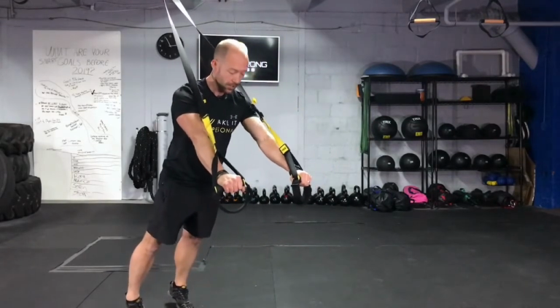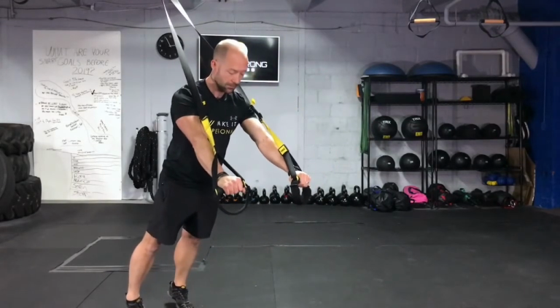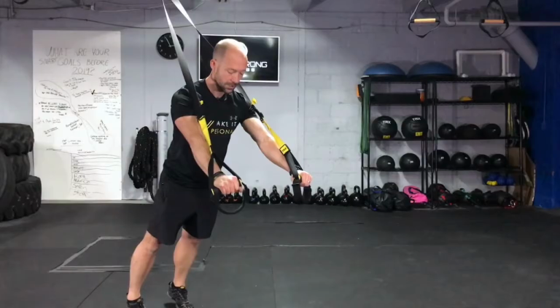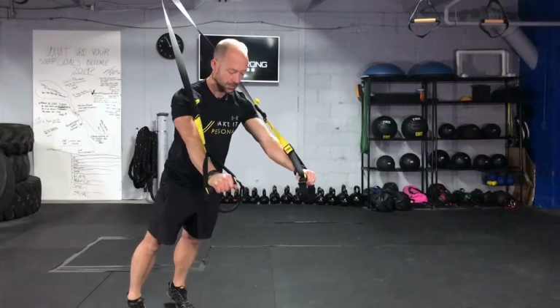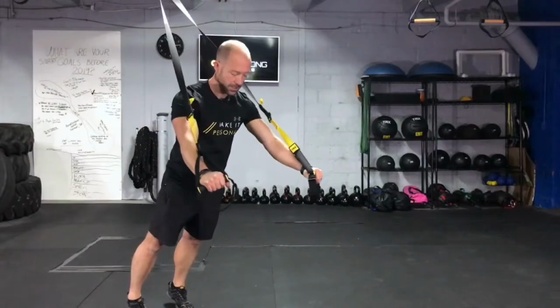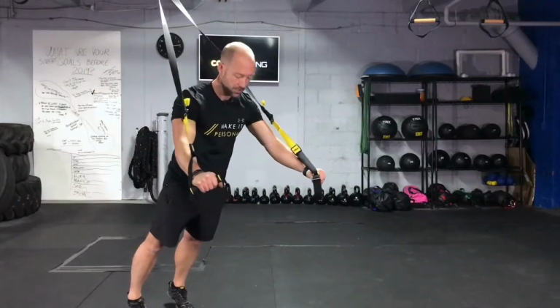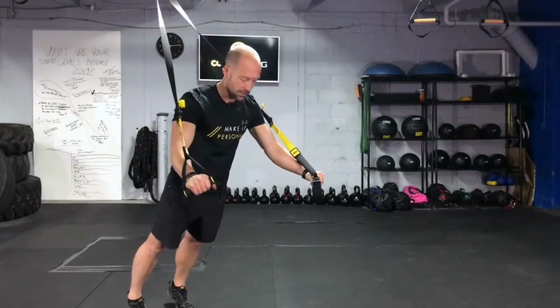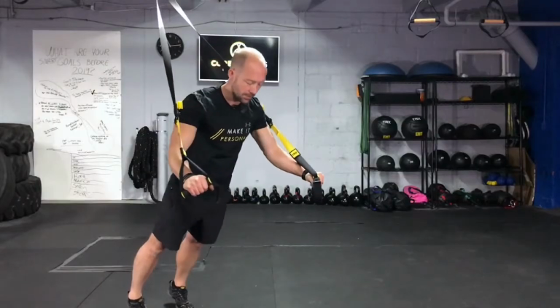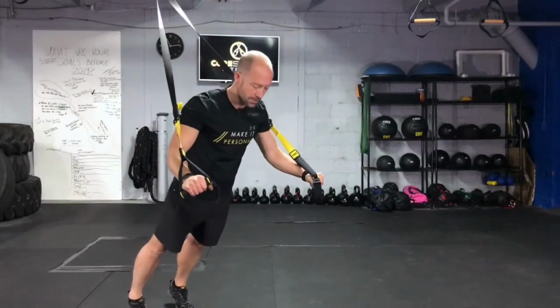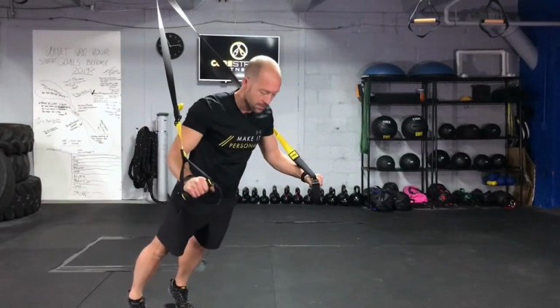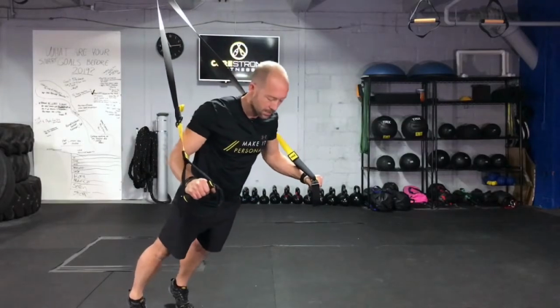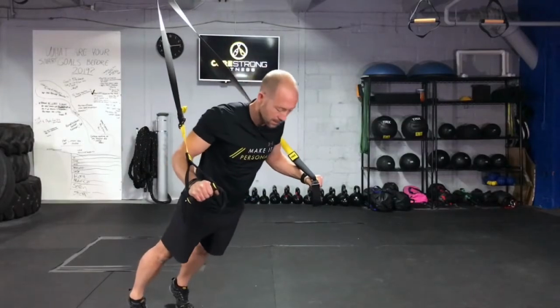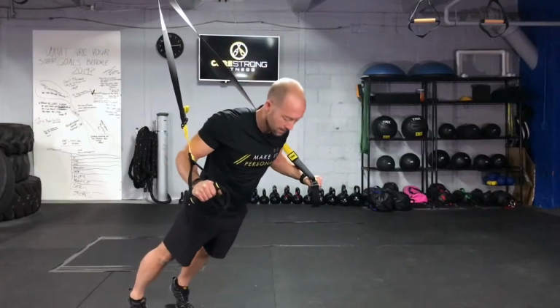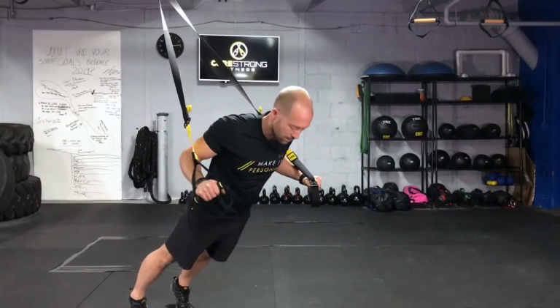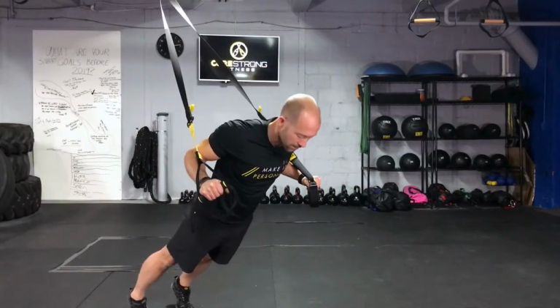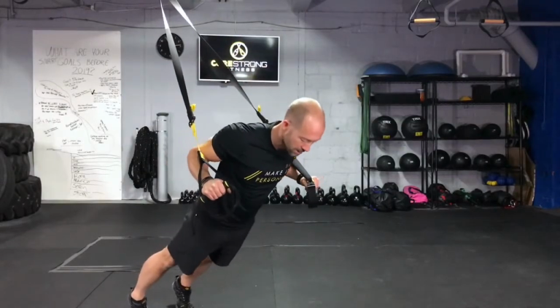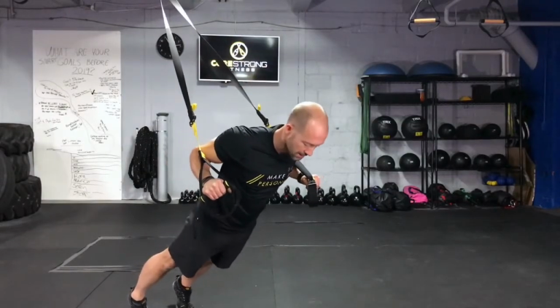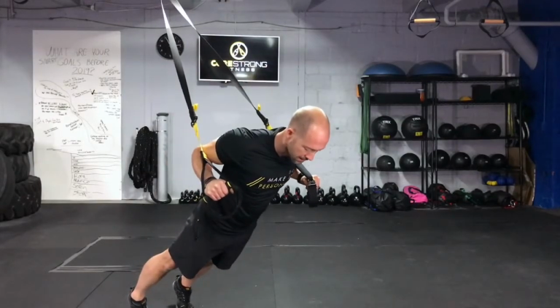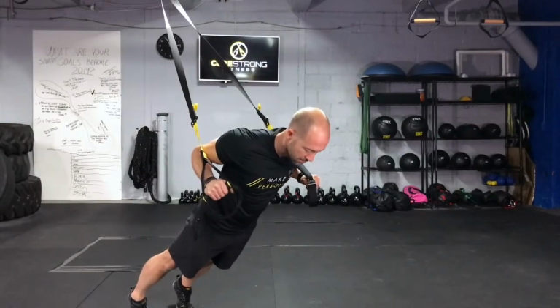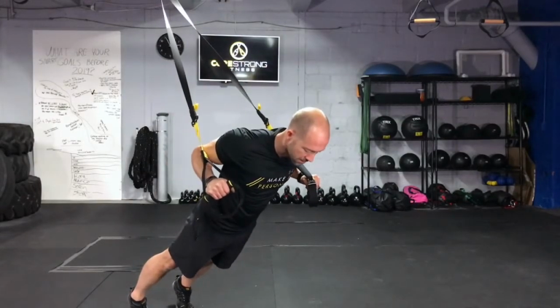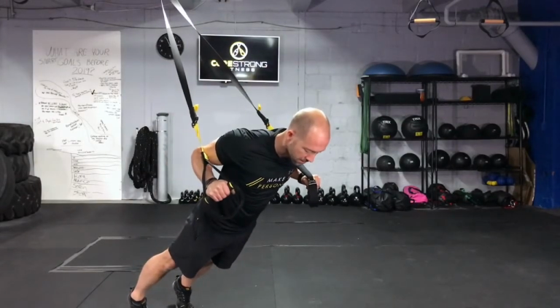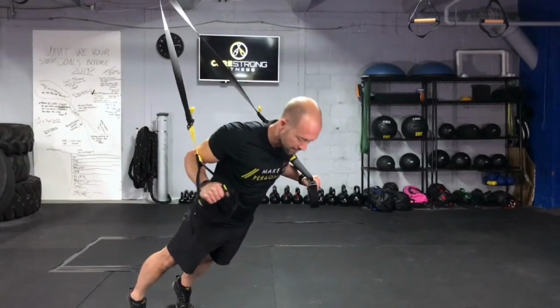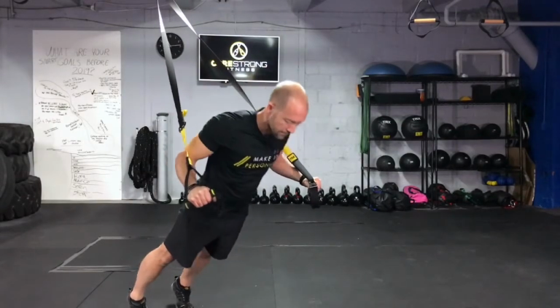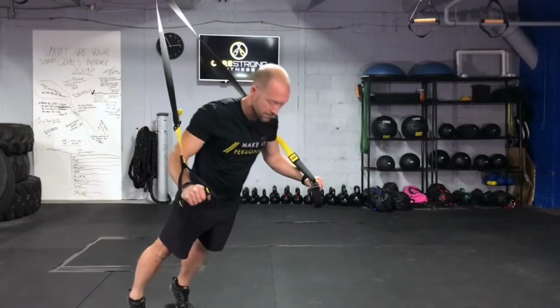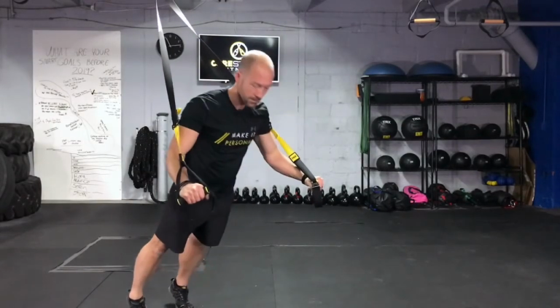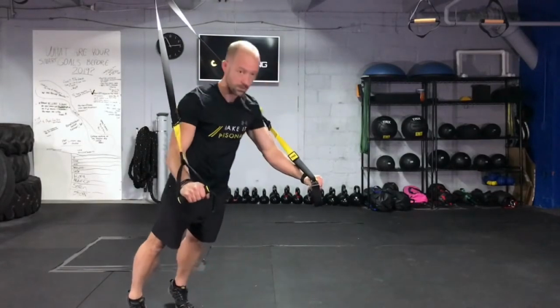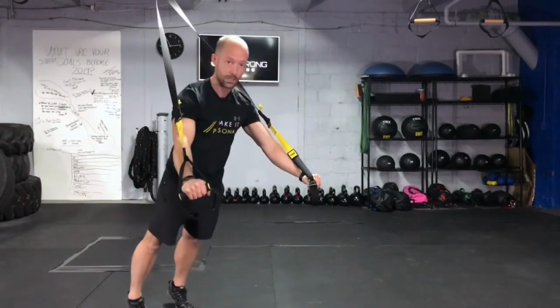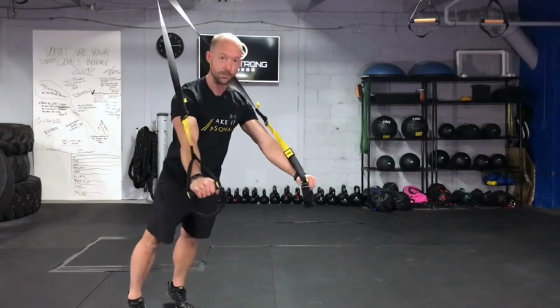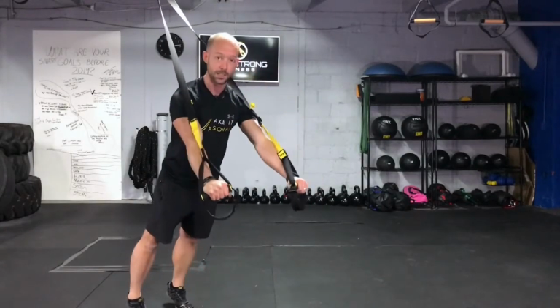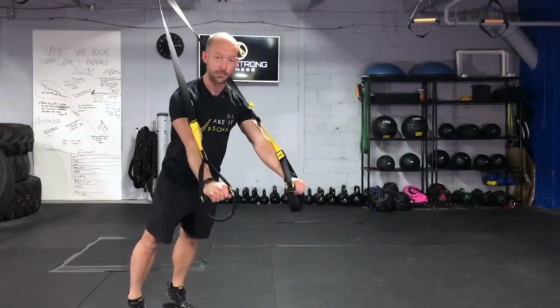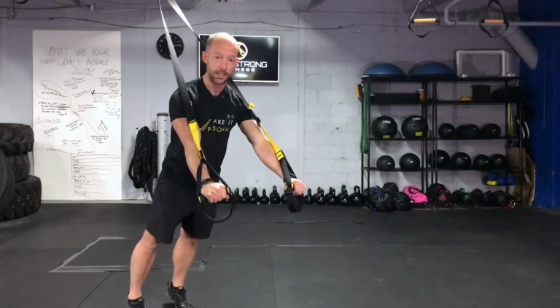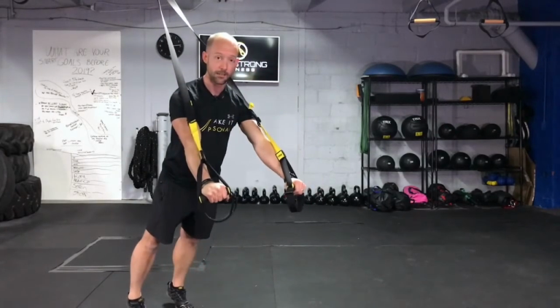From here, you're going to bend your elbows, lower your chest down towards the ground, drive those hands back out.